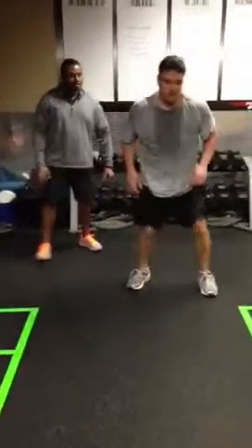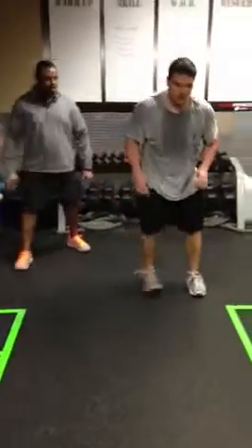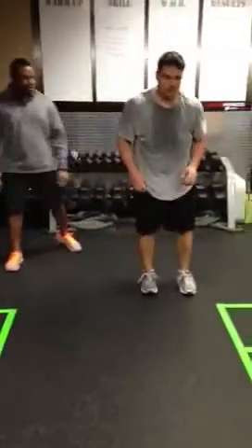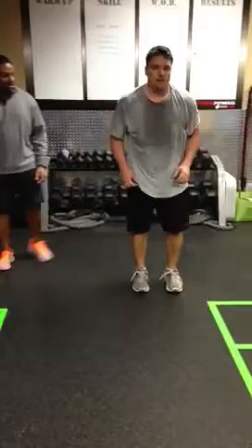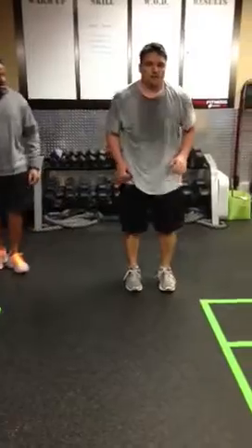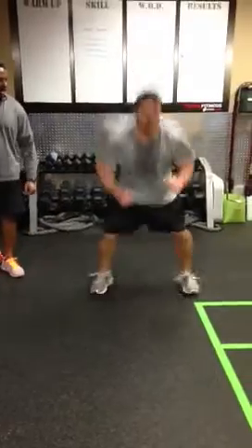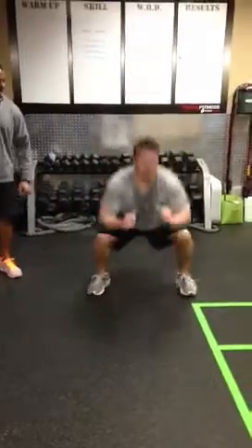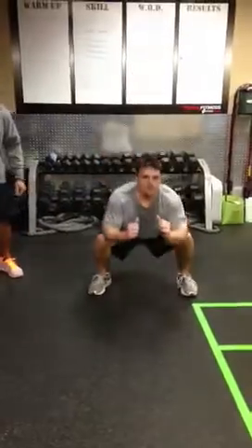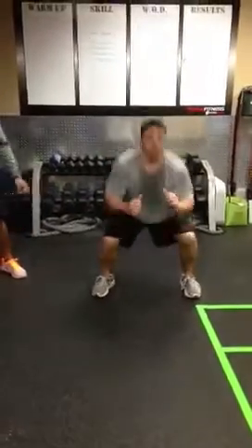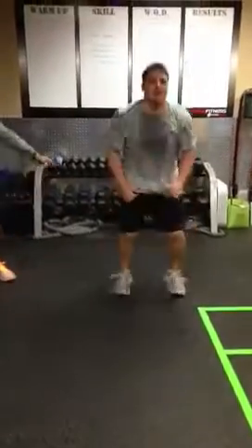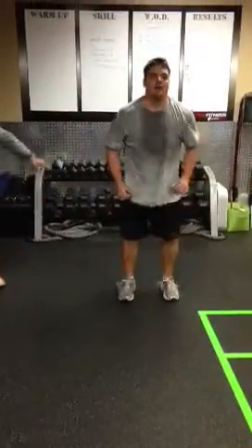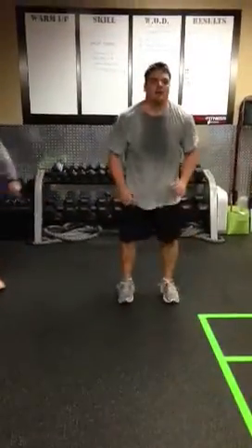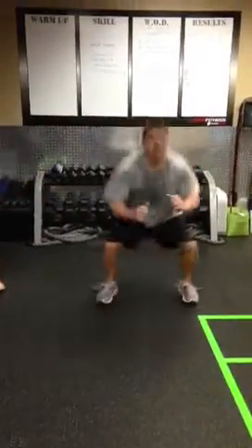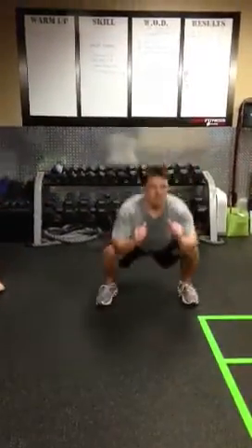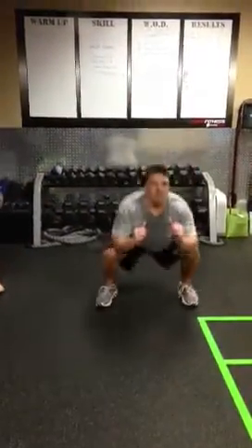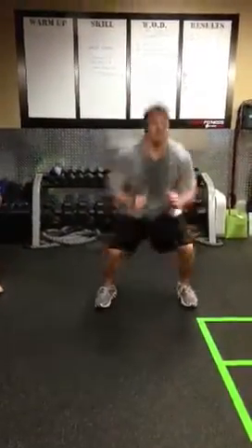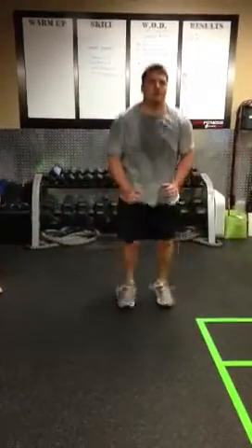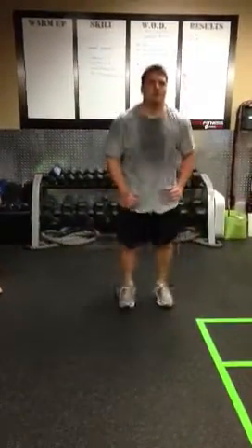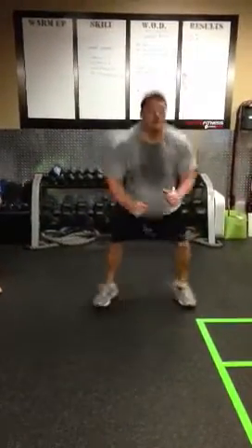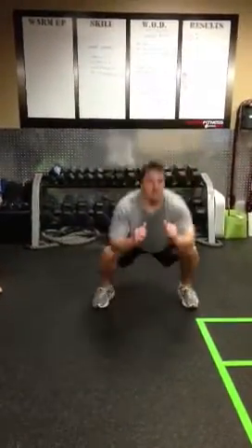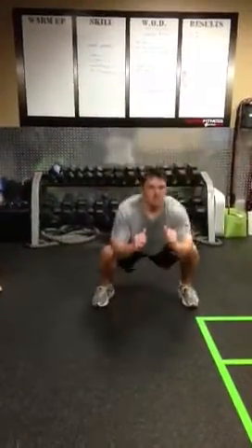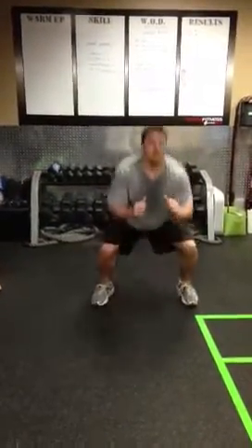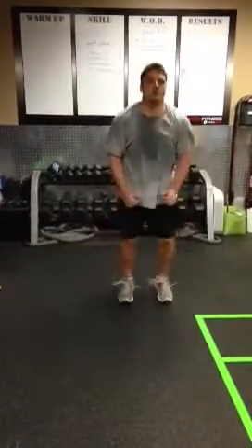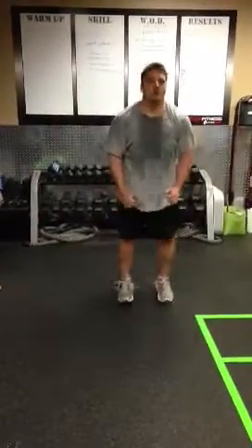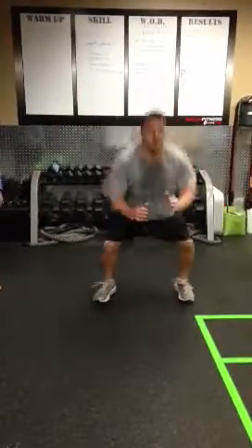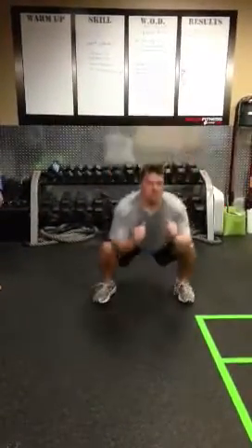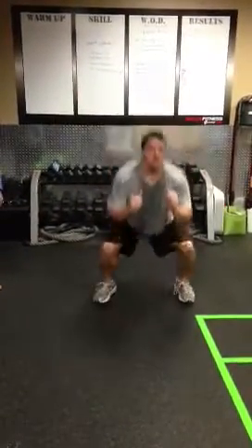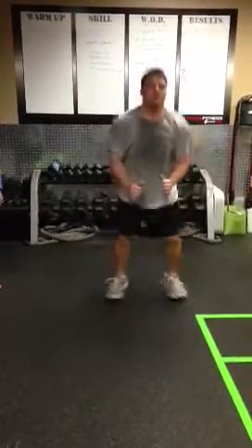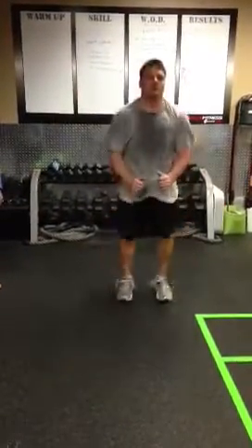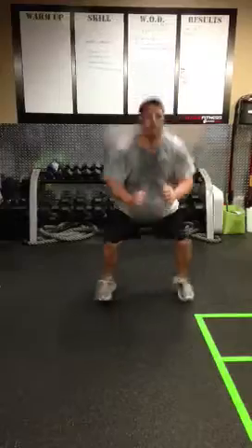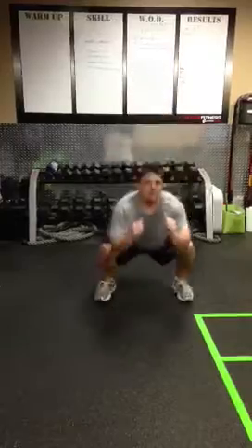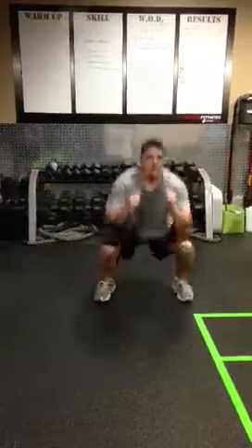The next thing that you have is pop squats. You're going to go out, get parallel with your squats. Be quick as possible, get that heart rate up right there.